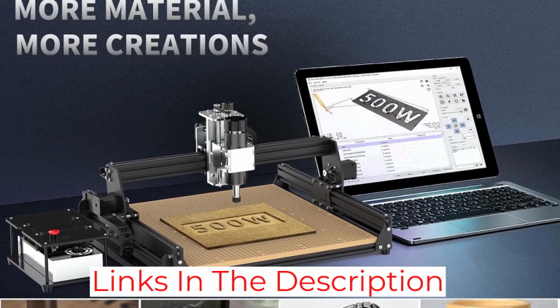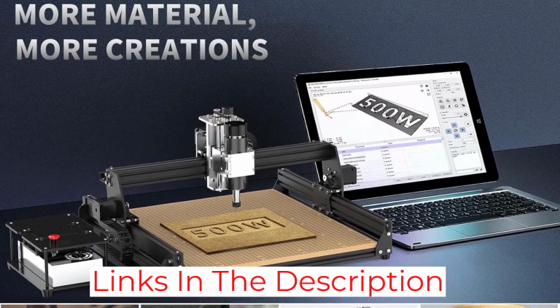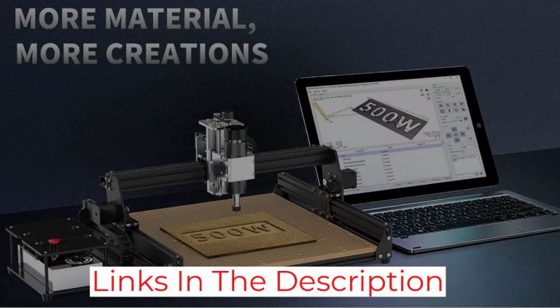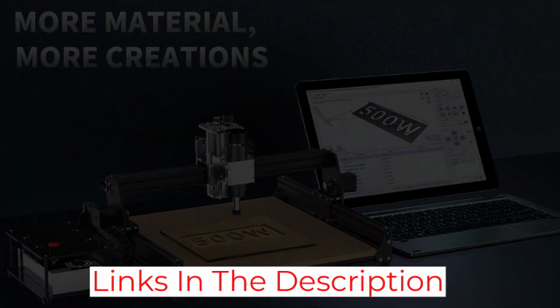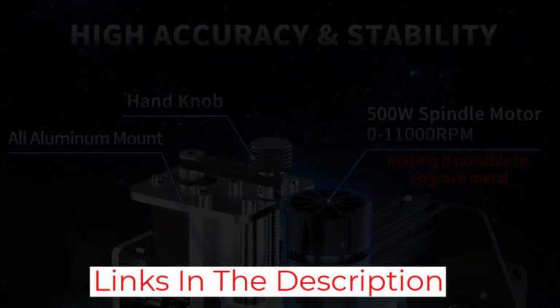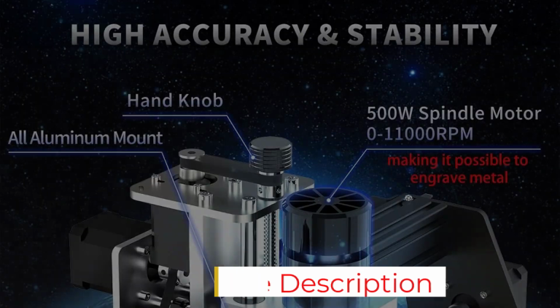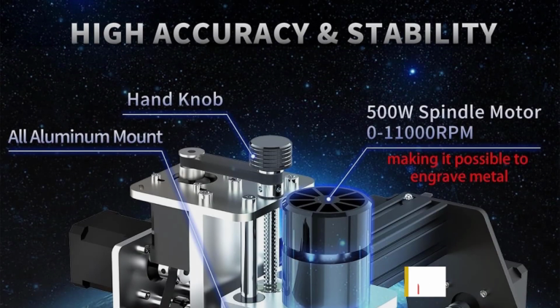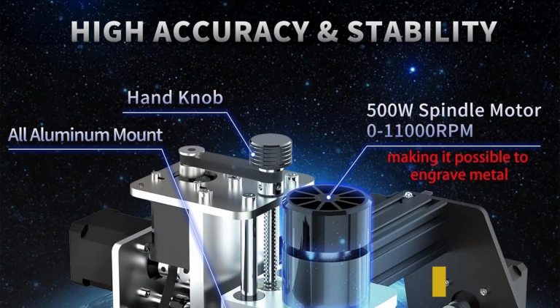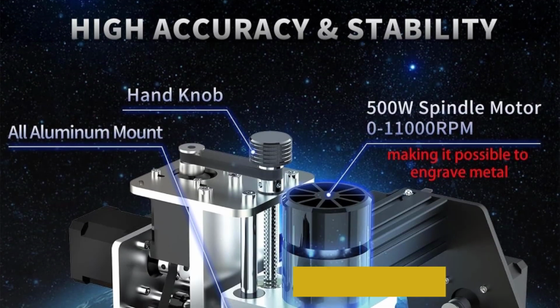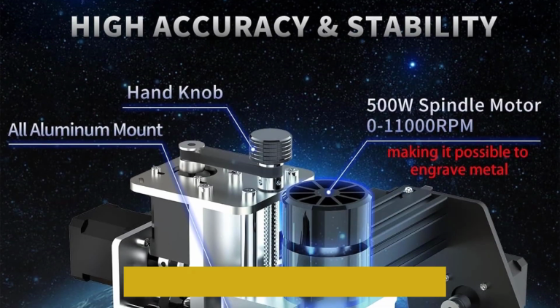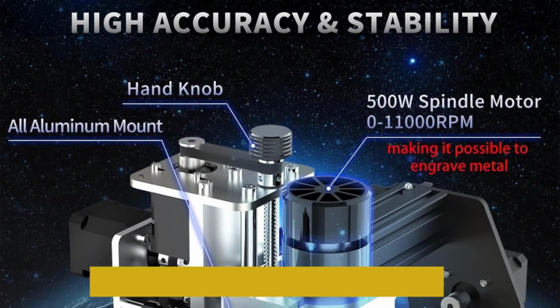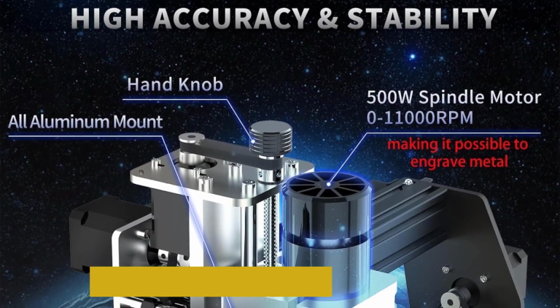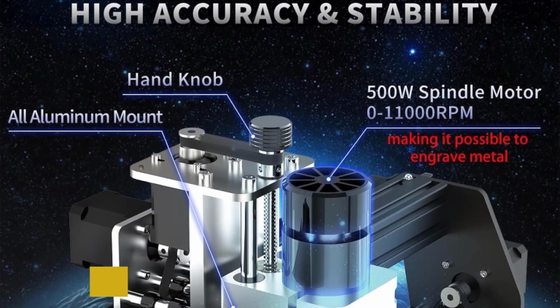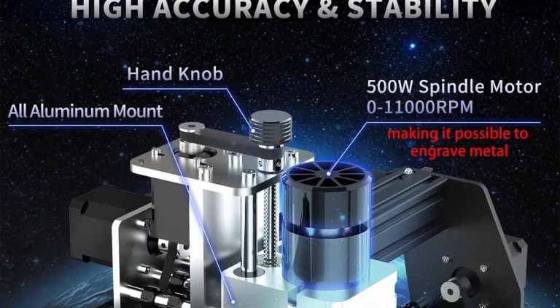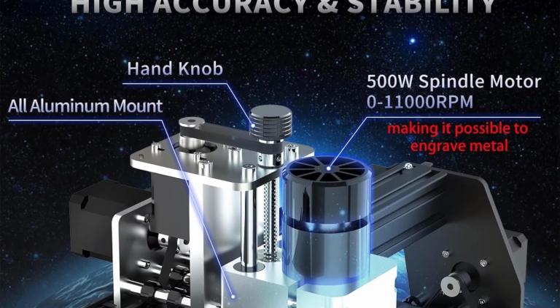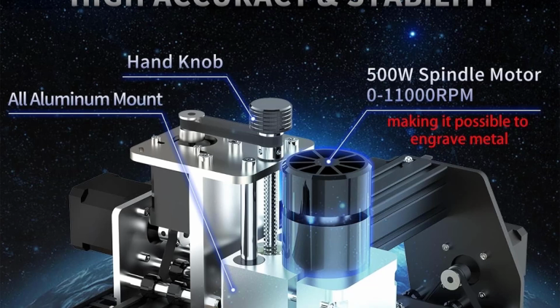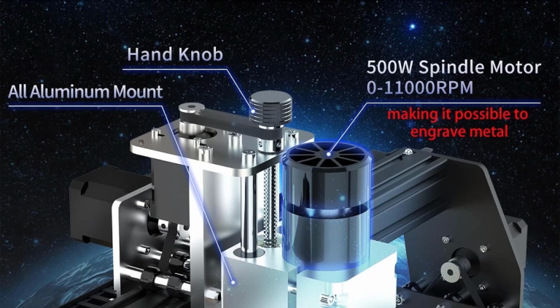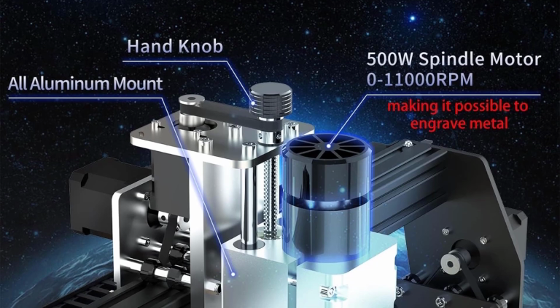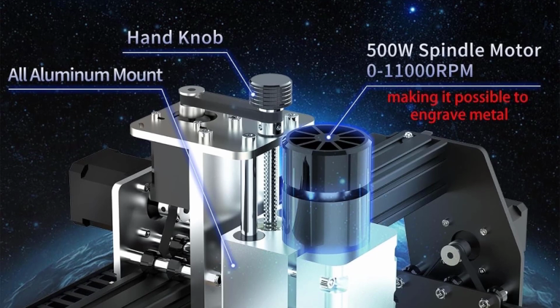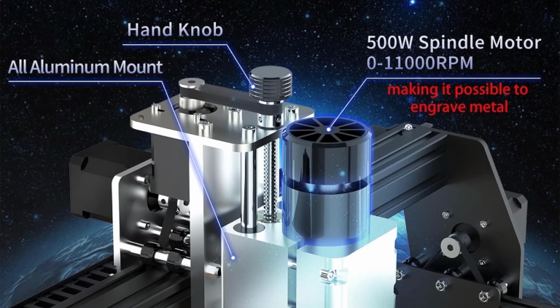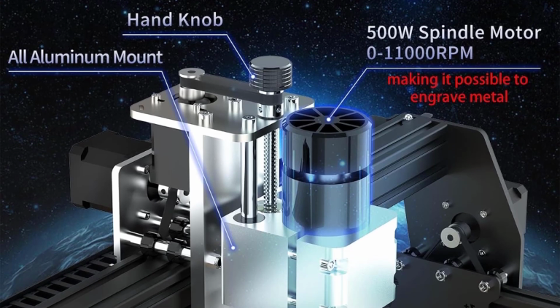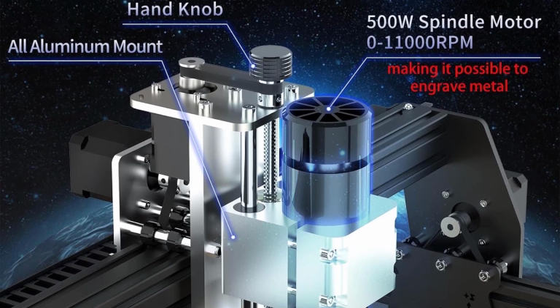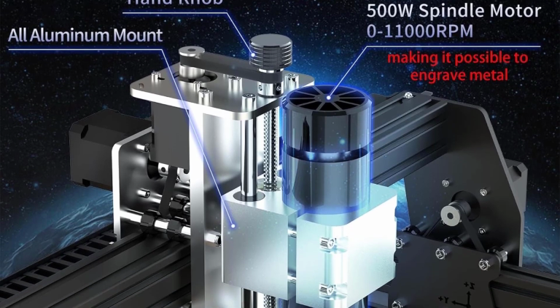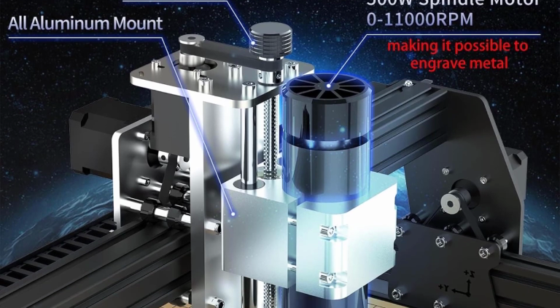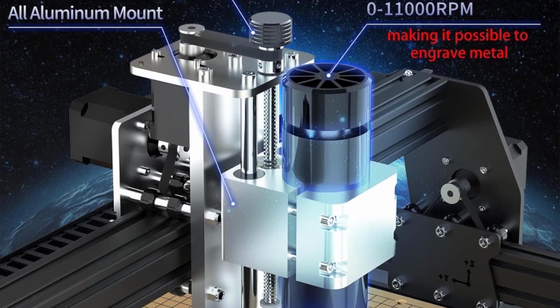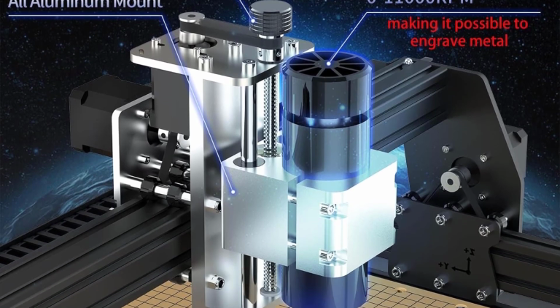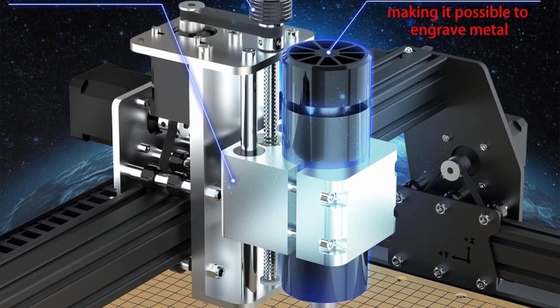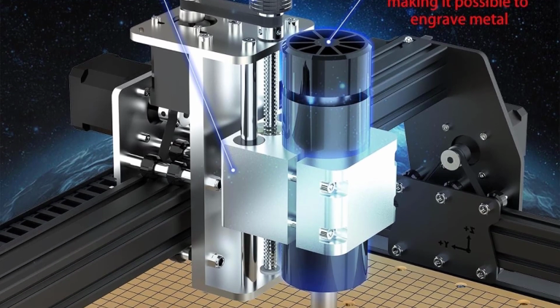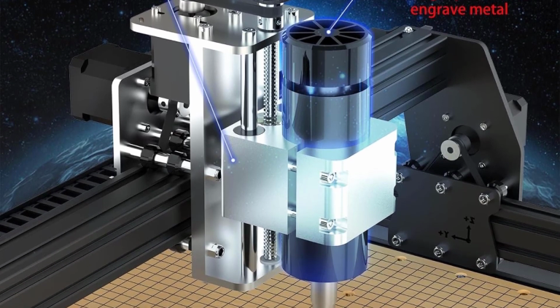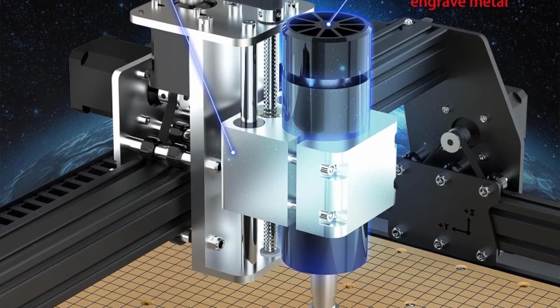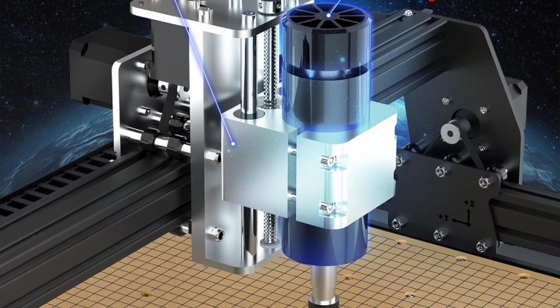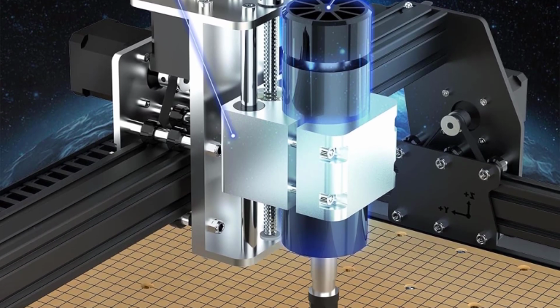Also versatile, it's capable of cutting any type of plastic, wood or acrylic, PVC, and PCB.